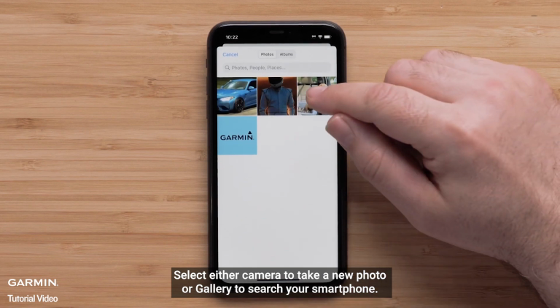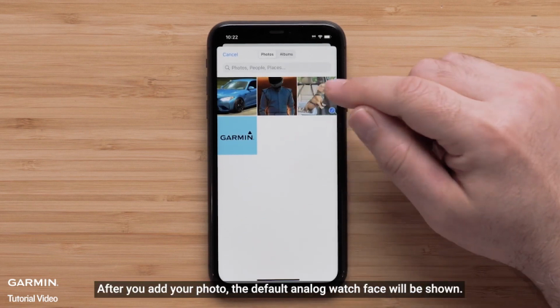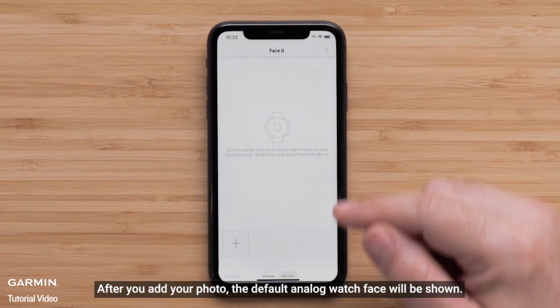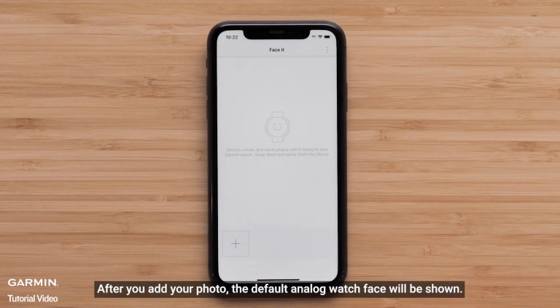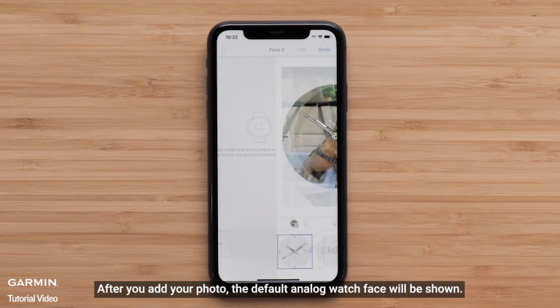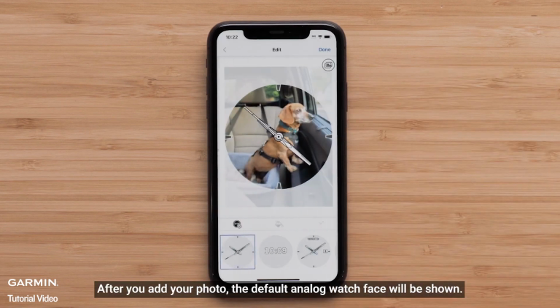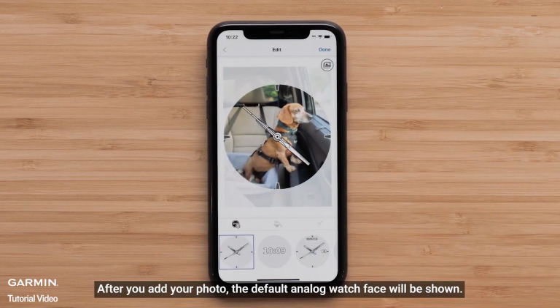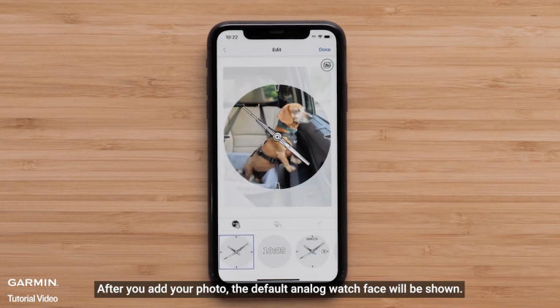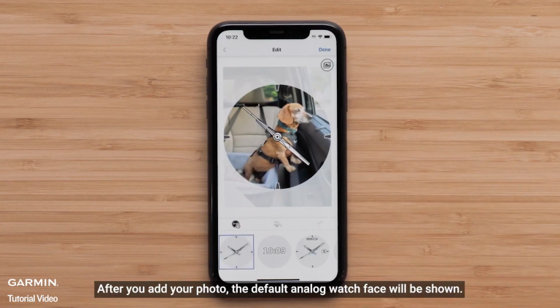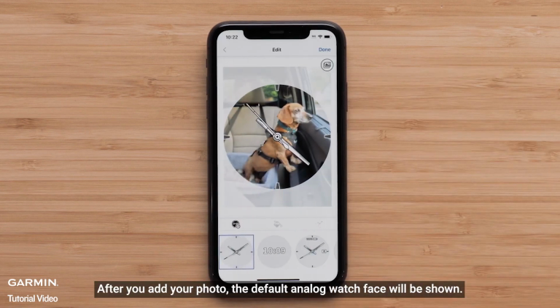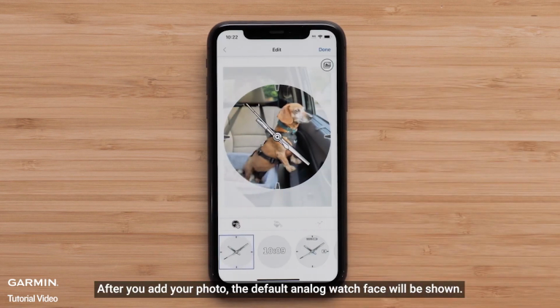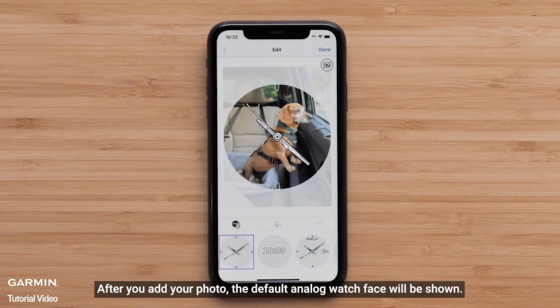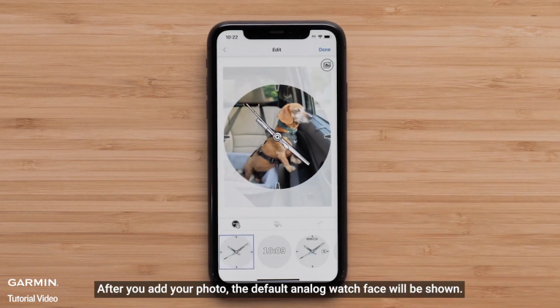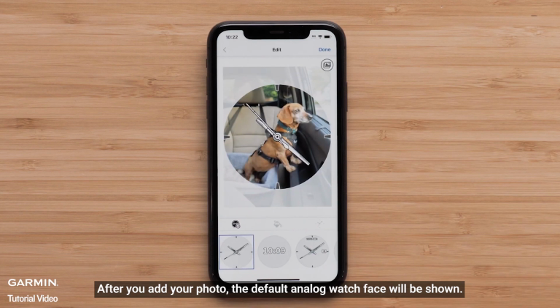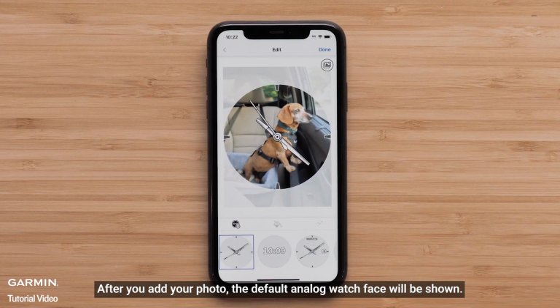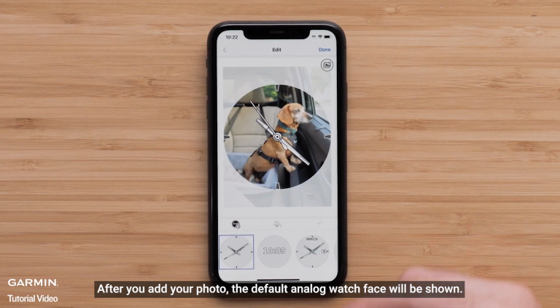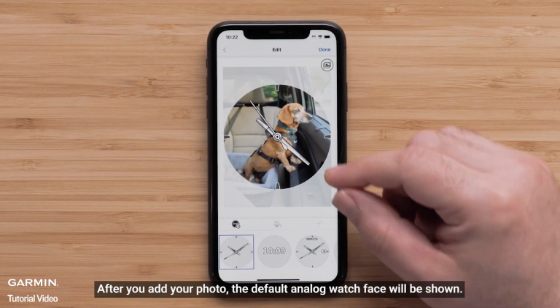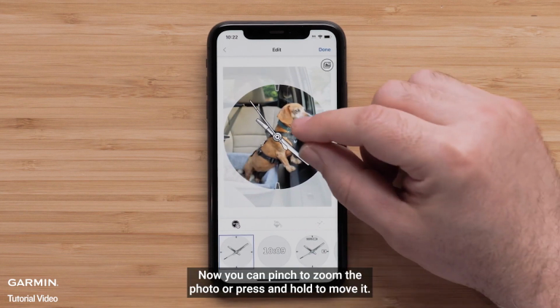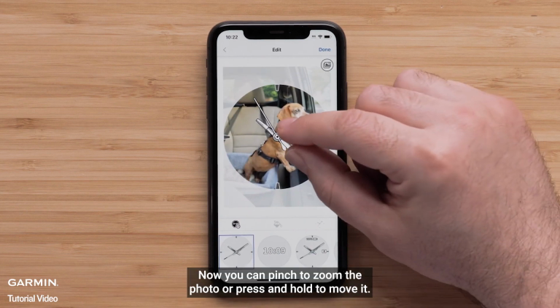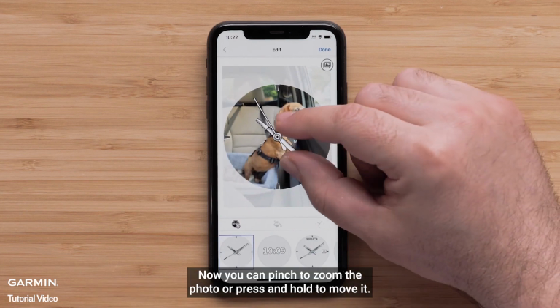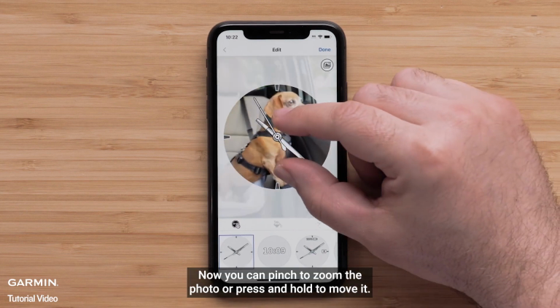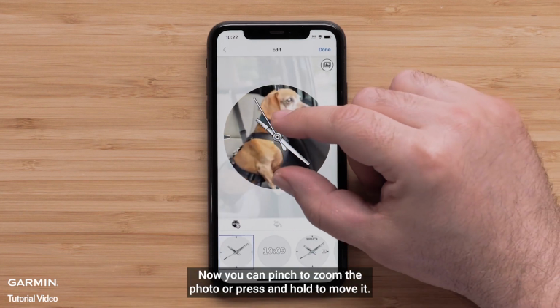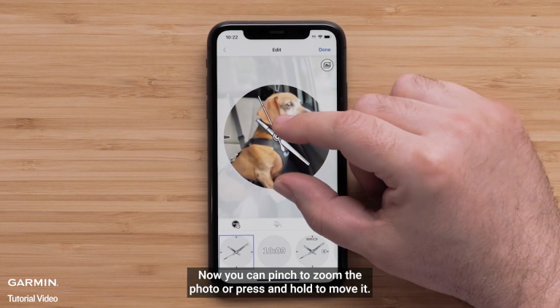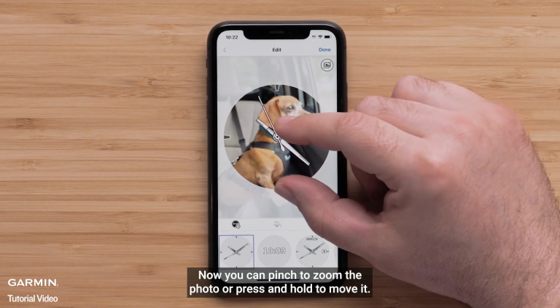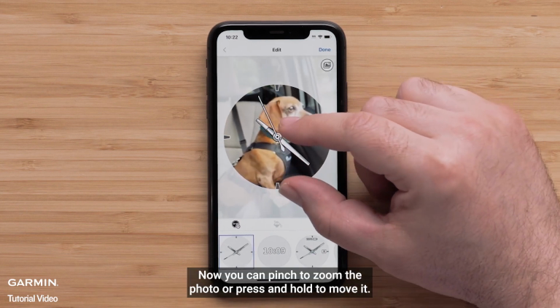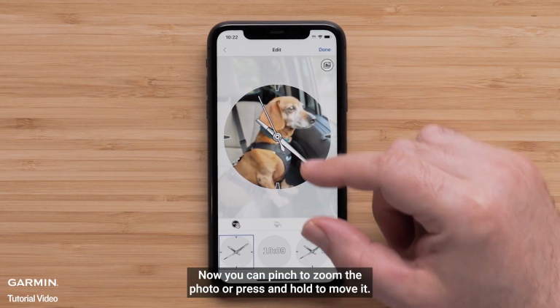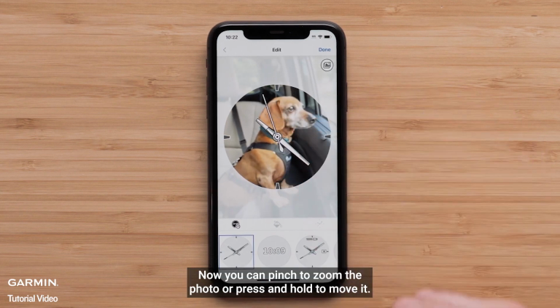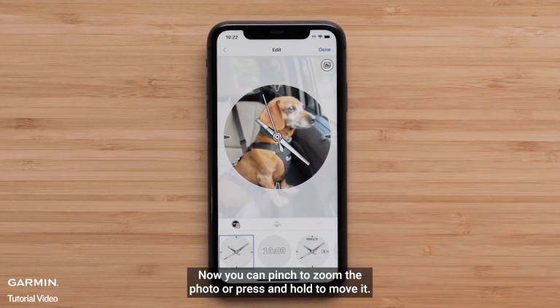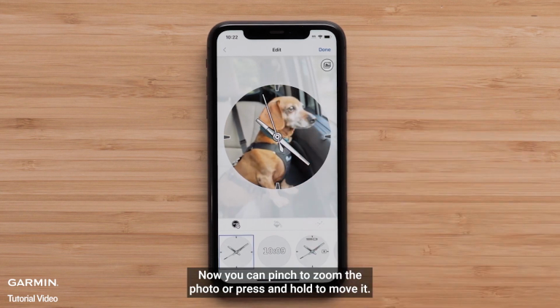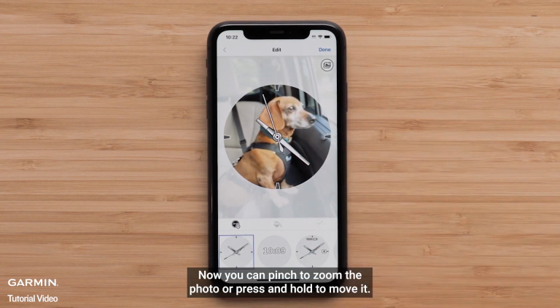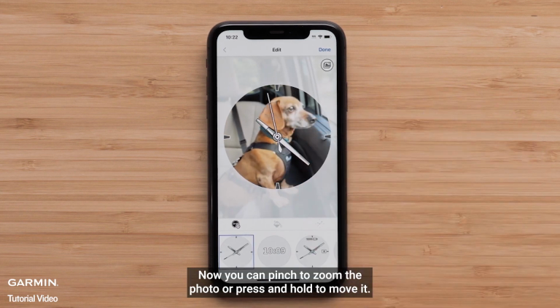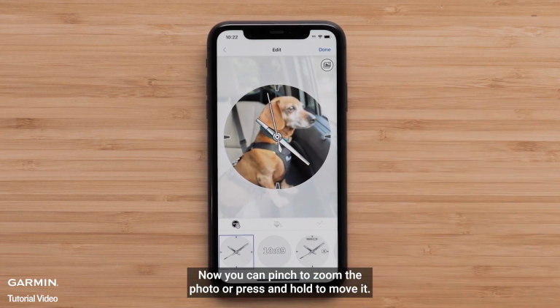After you add your photo, the default analog watch face will be shown. You can pinch to zoom the photo or press and hold to move it.